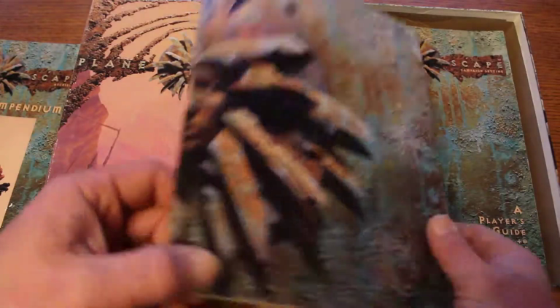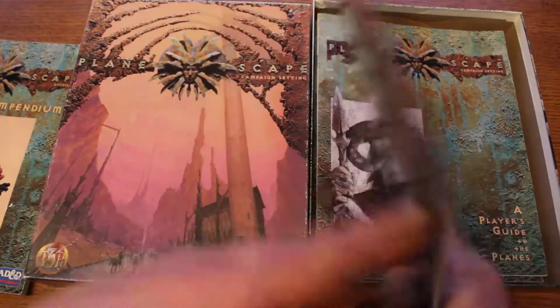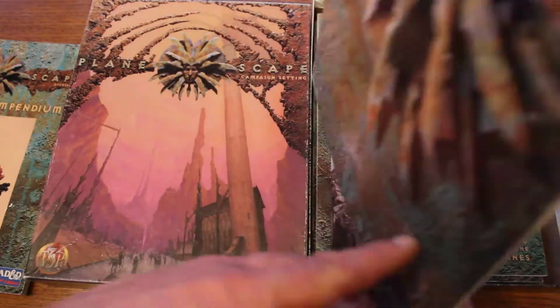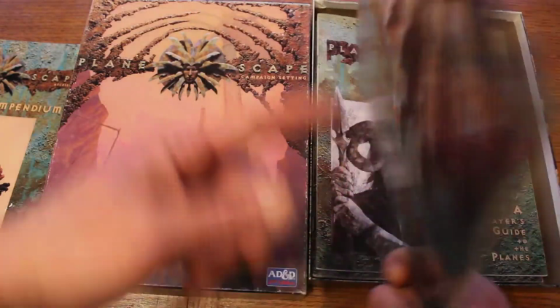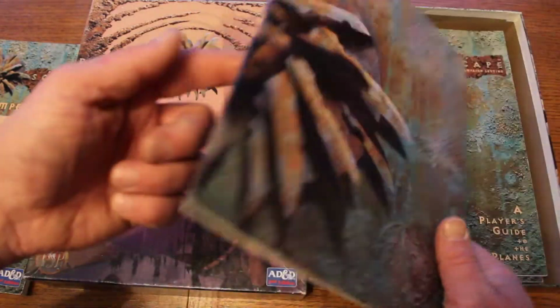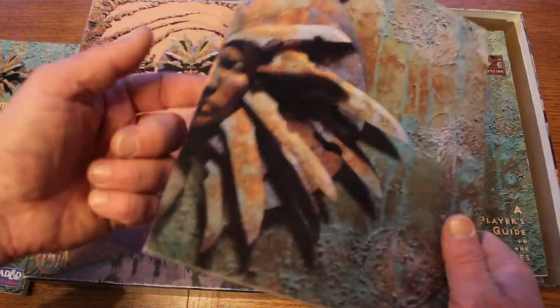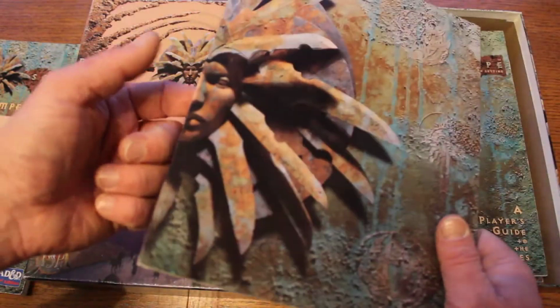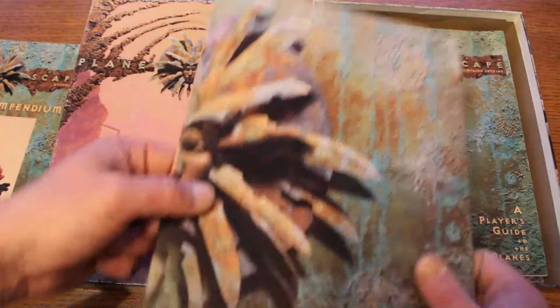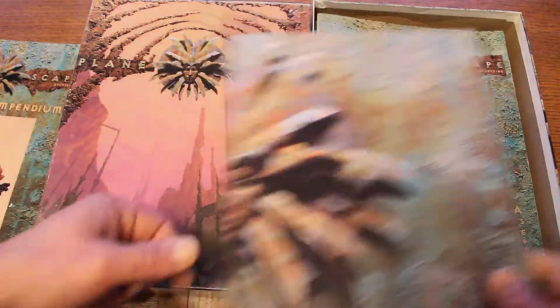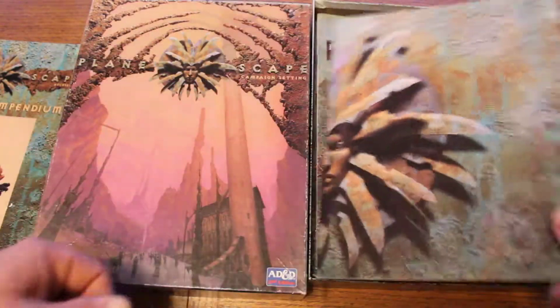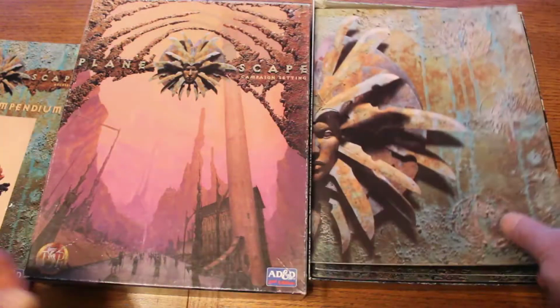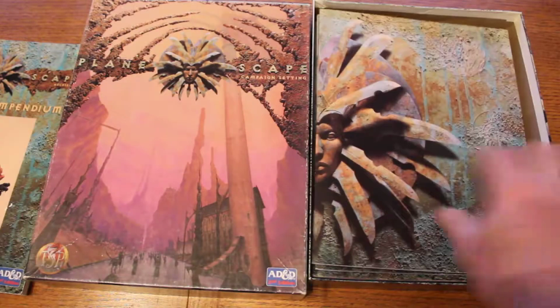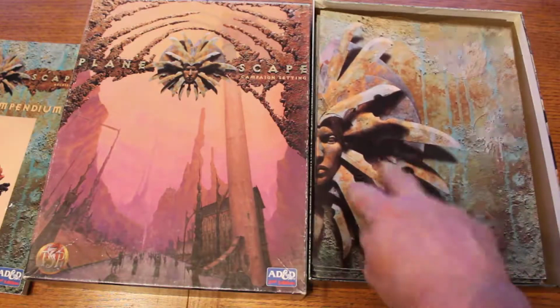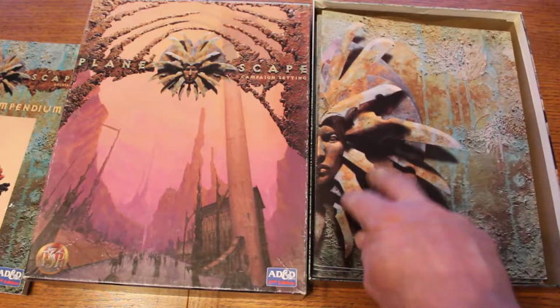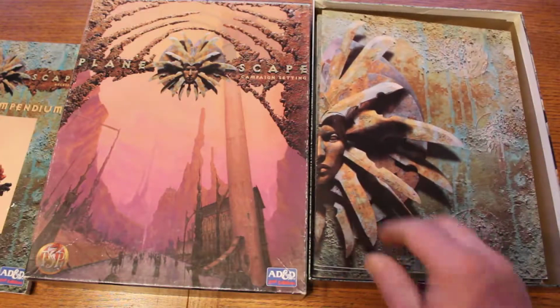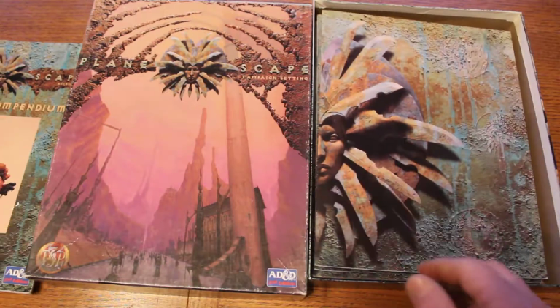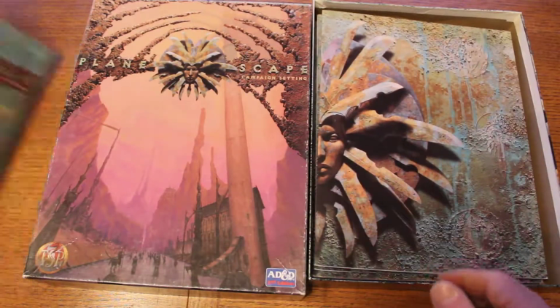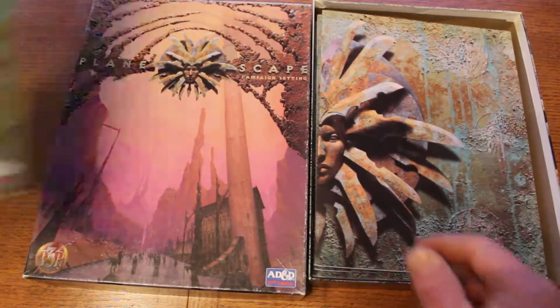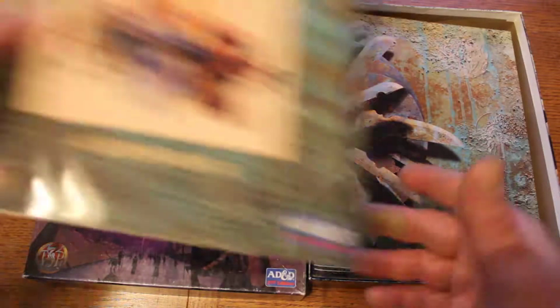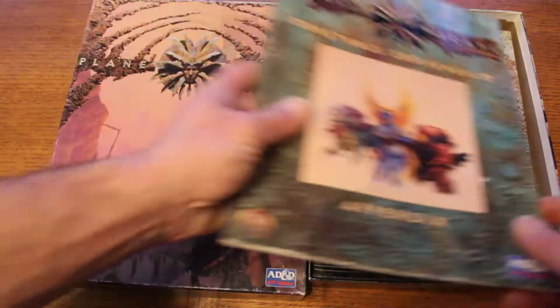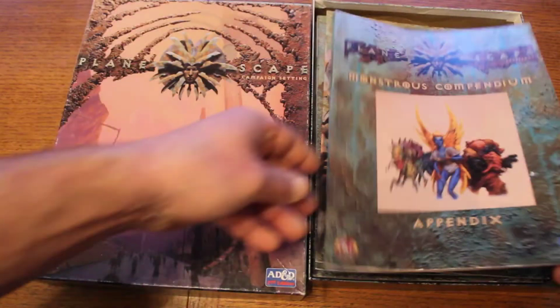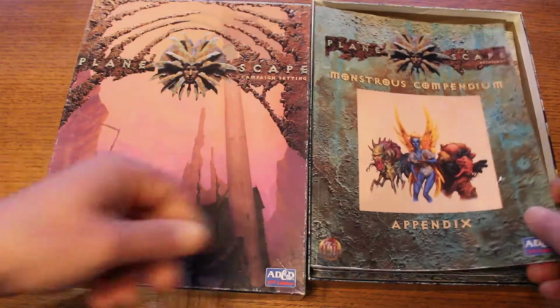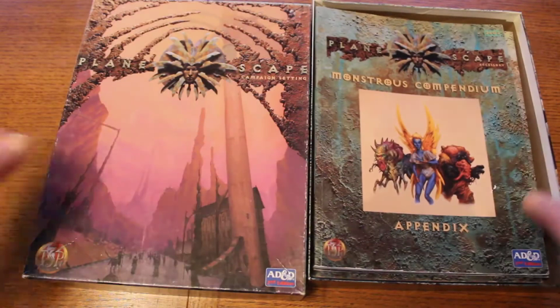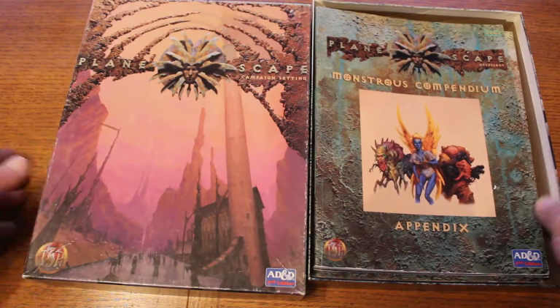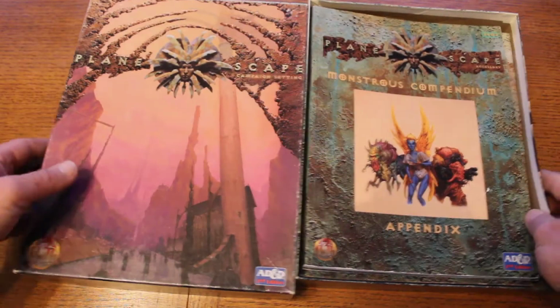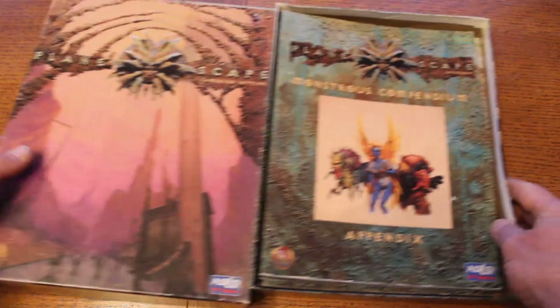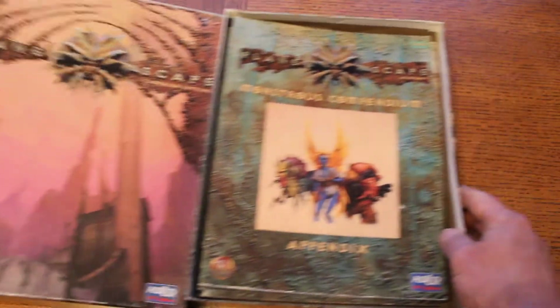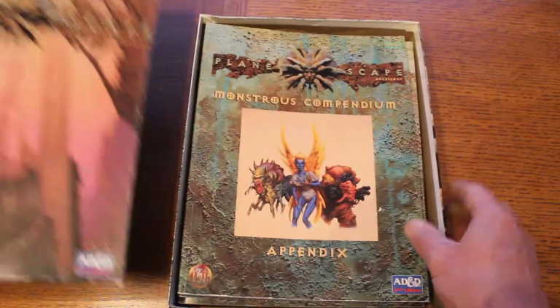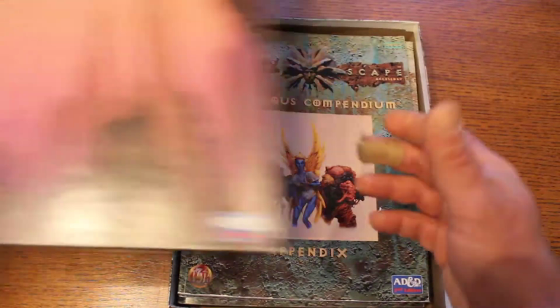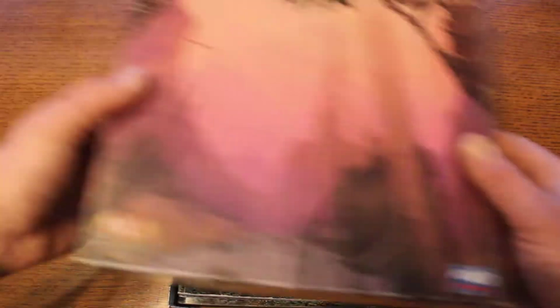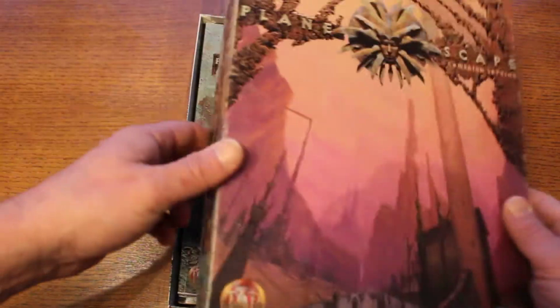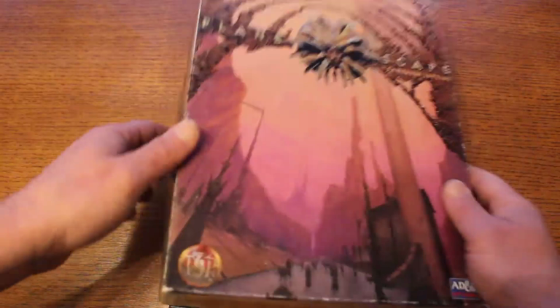Then you have your DM screen — it's a four-panel fold-out with art on both sides and a crazy icon in the middle. We'll put that in there and close this up.